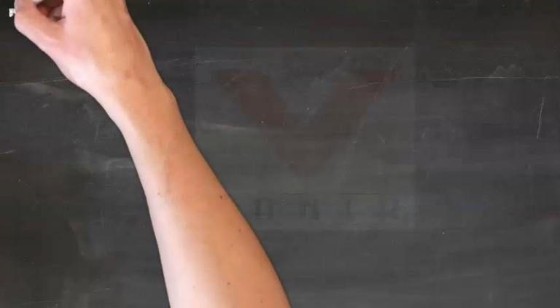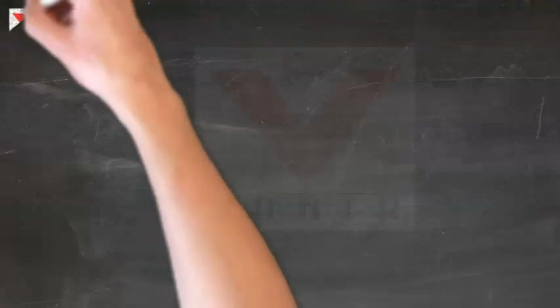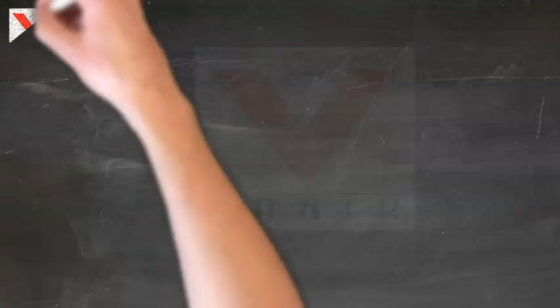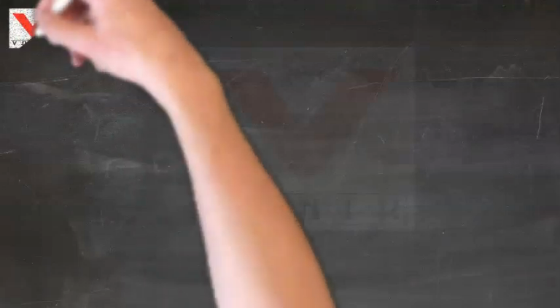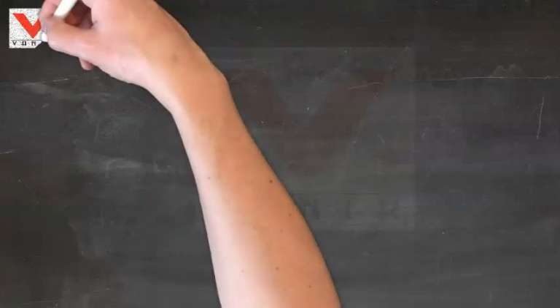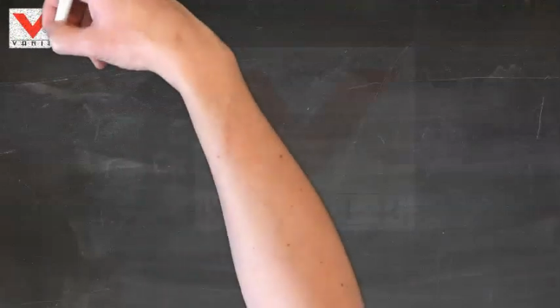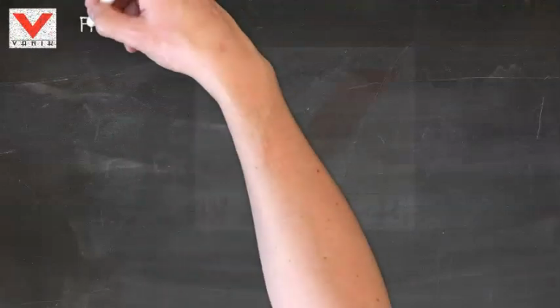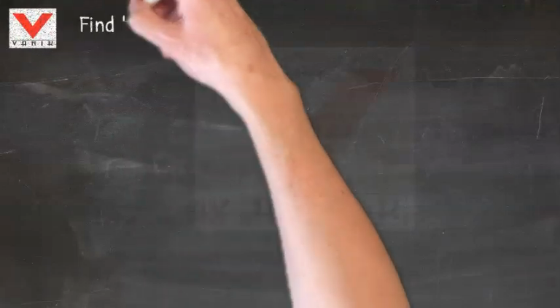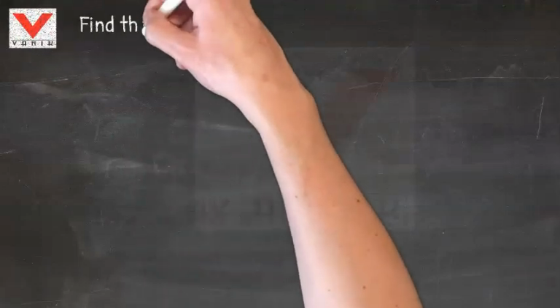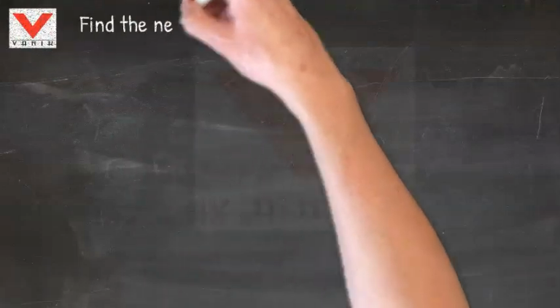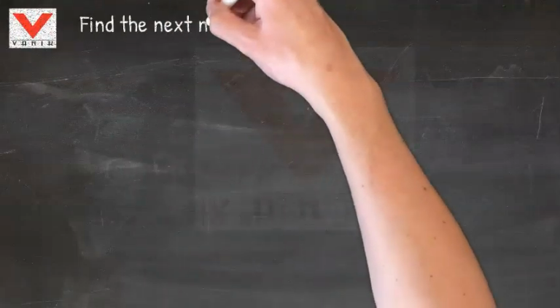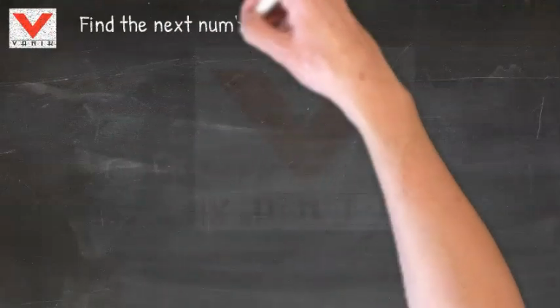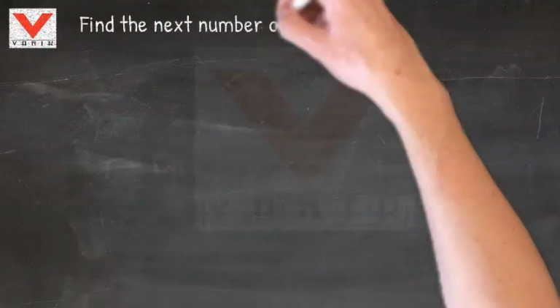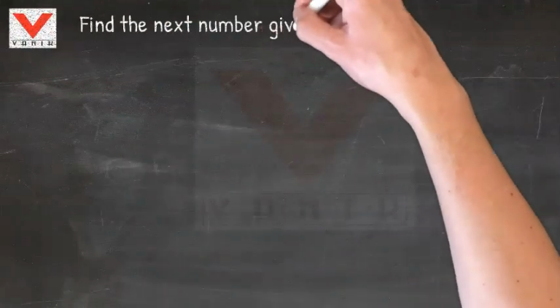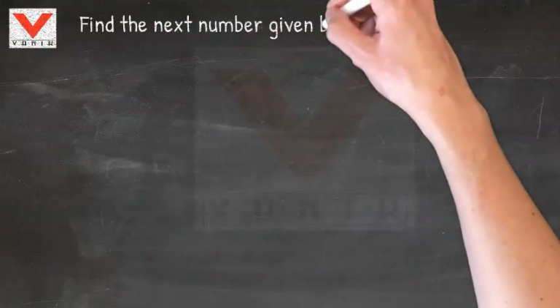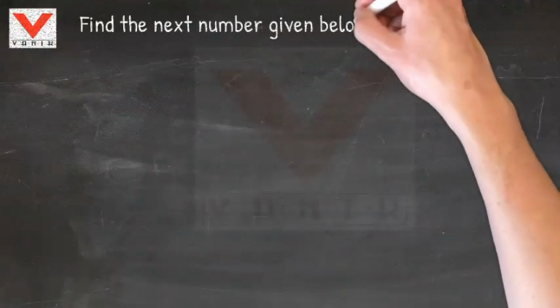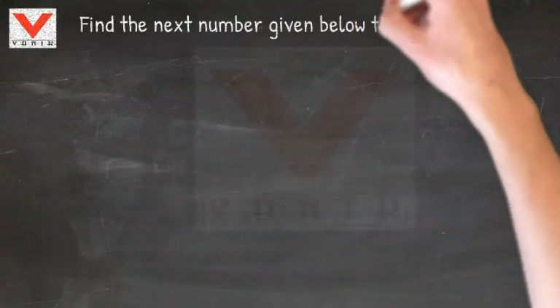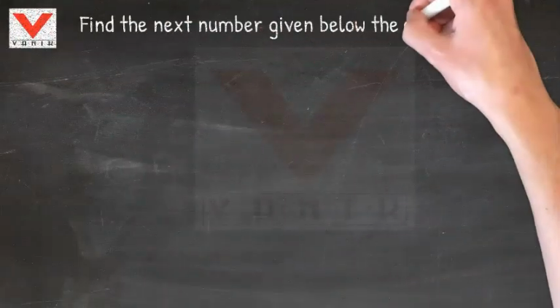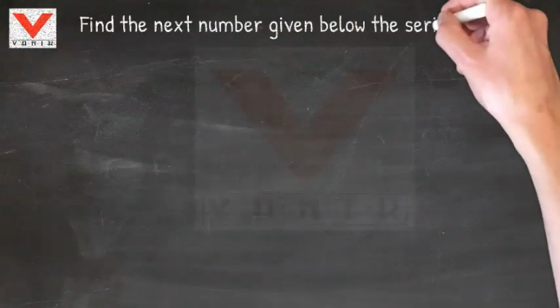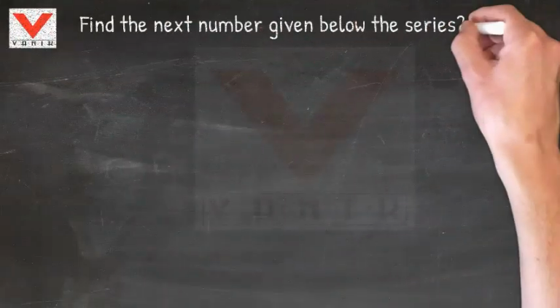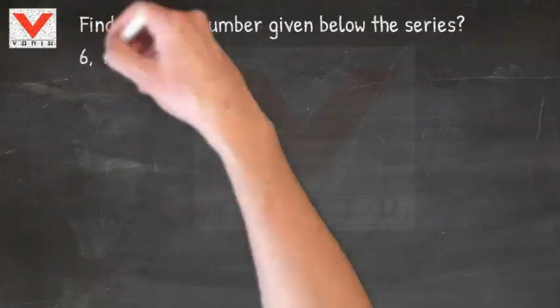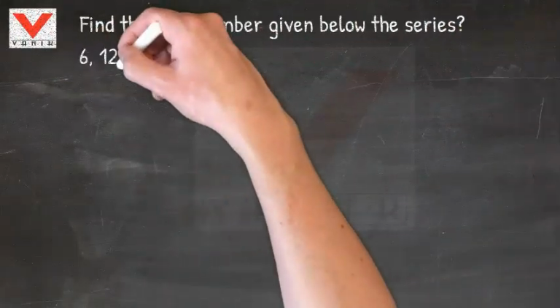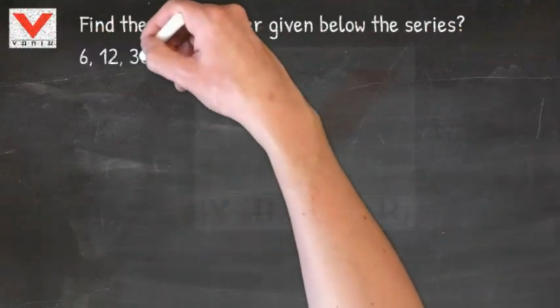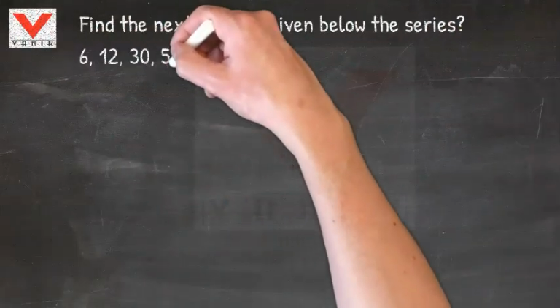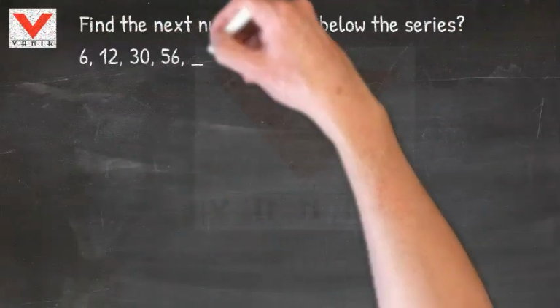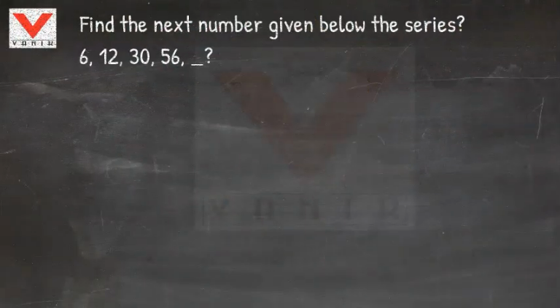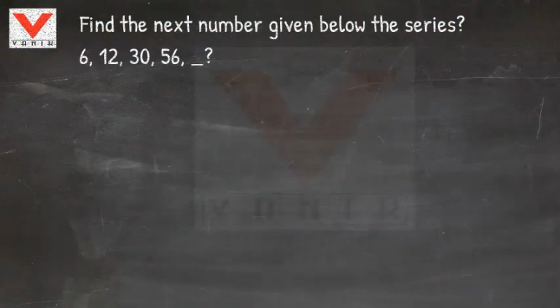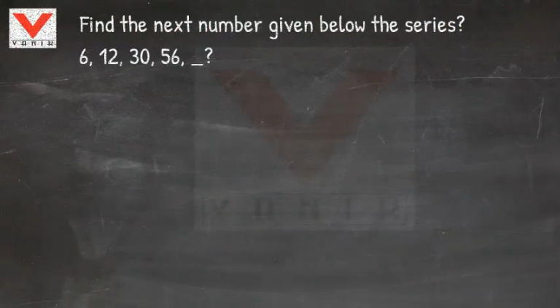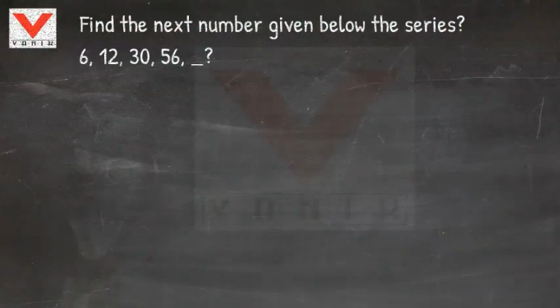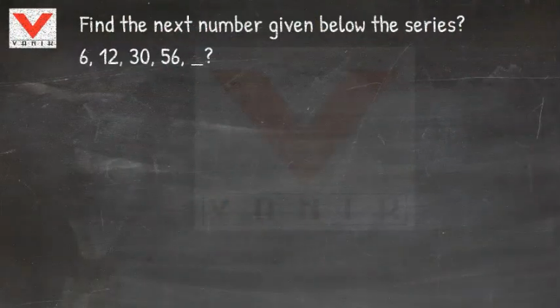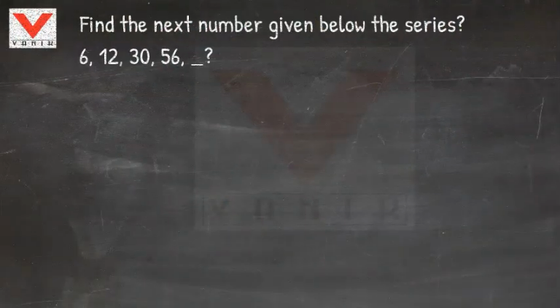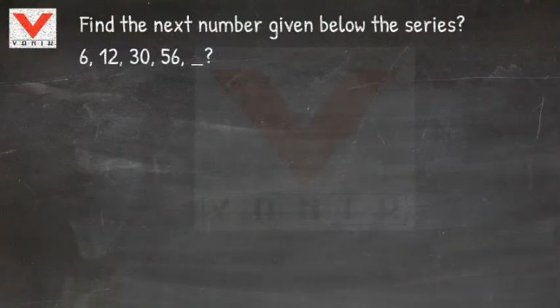Varnik Reasoning Tips. Find the next number given in the series below.